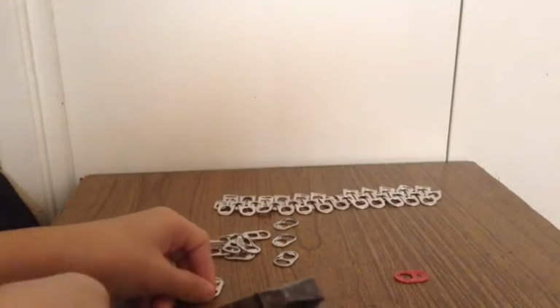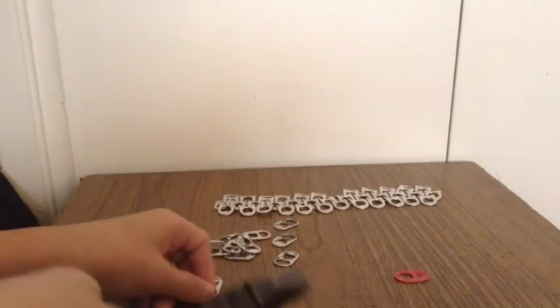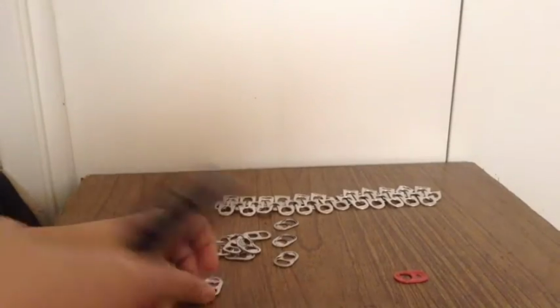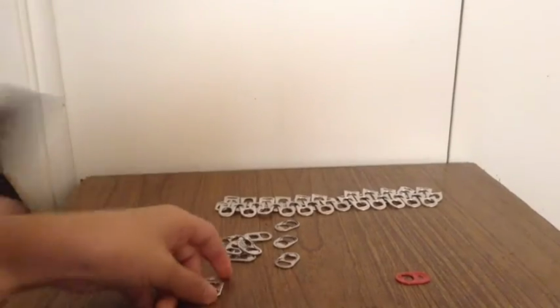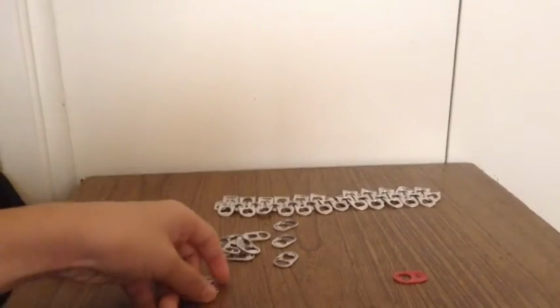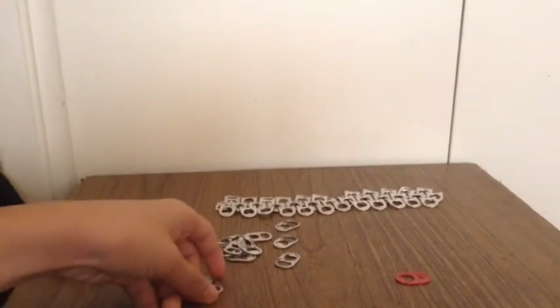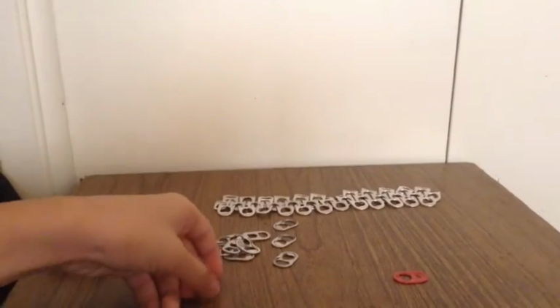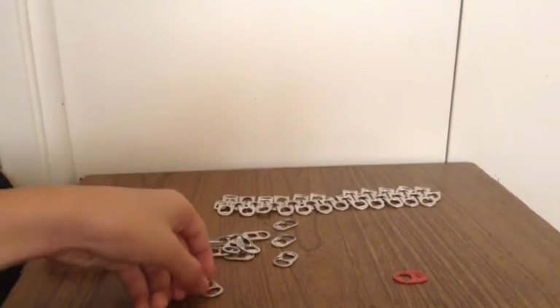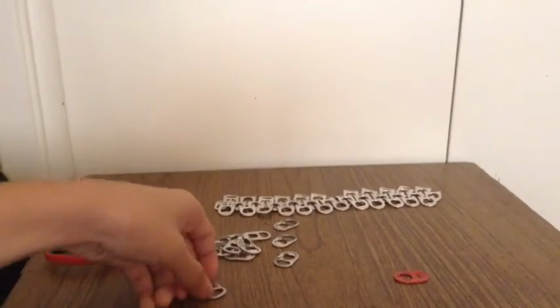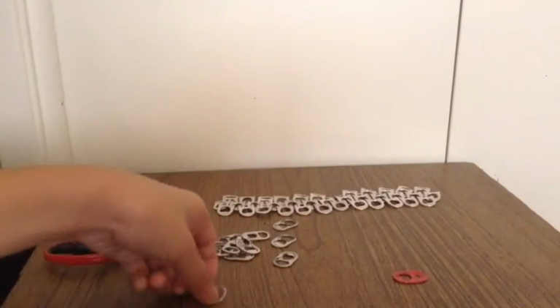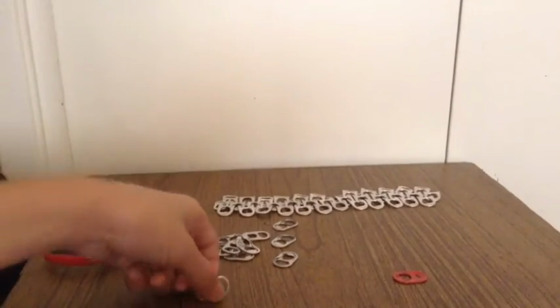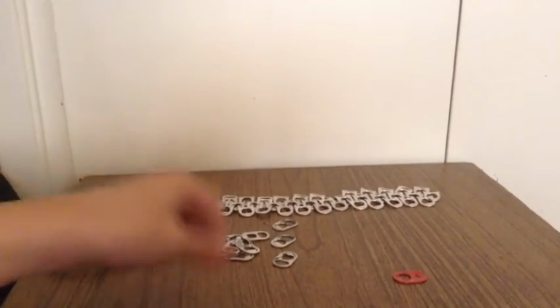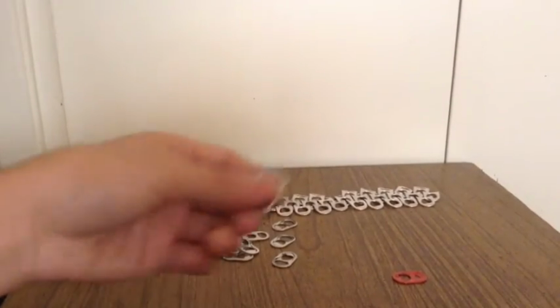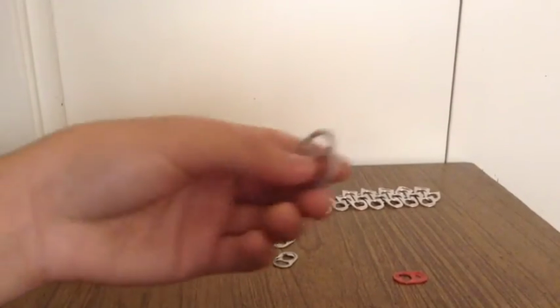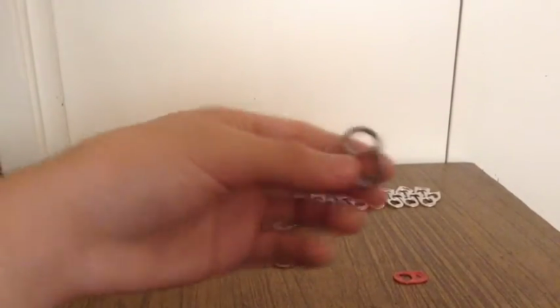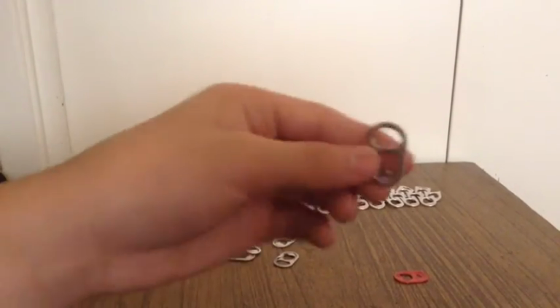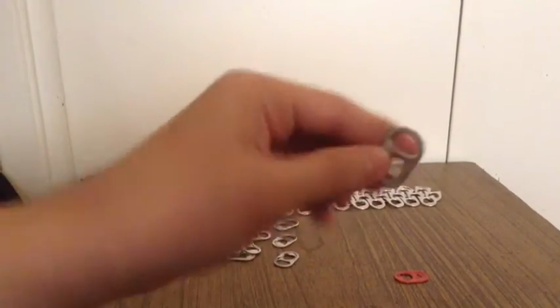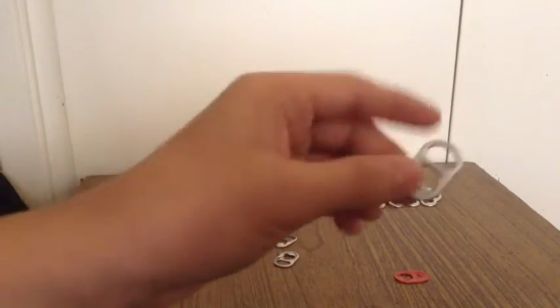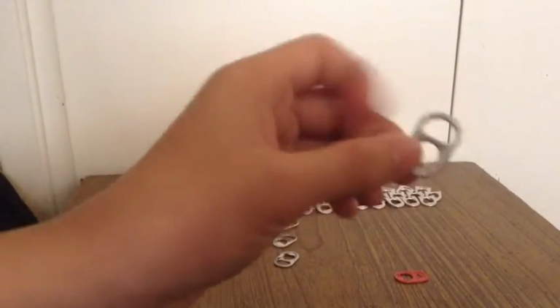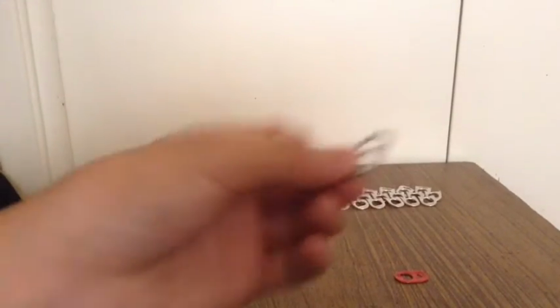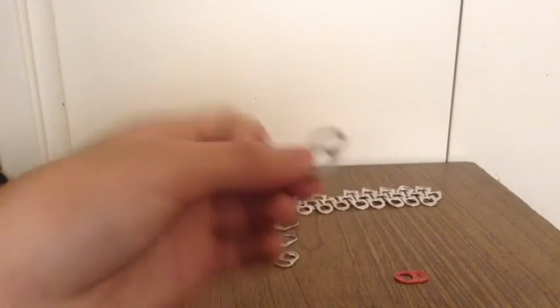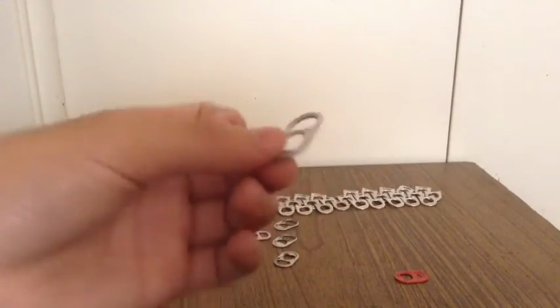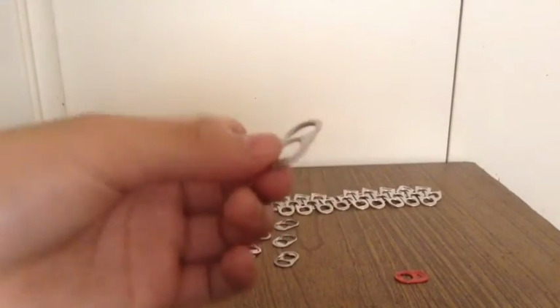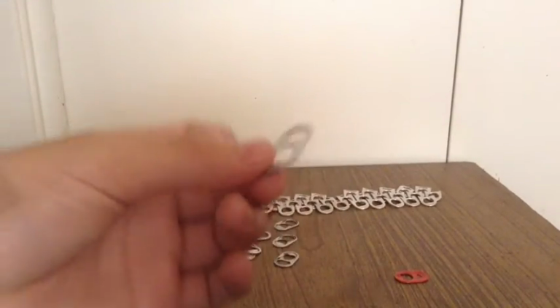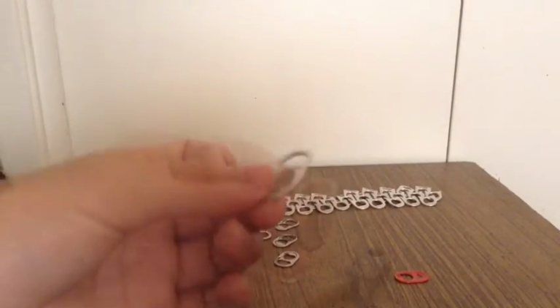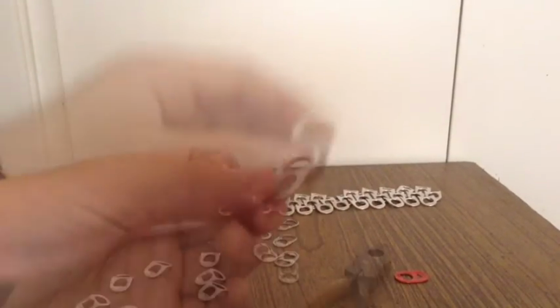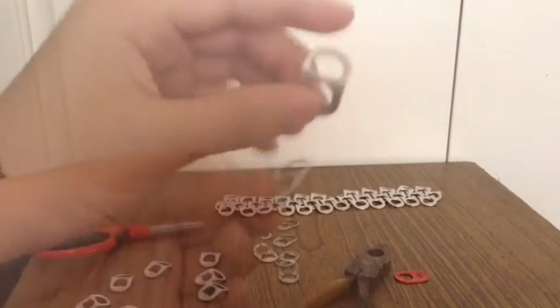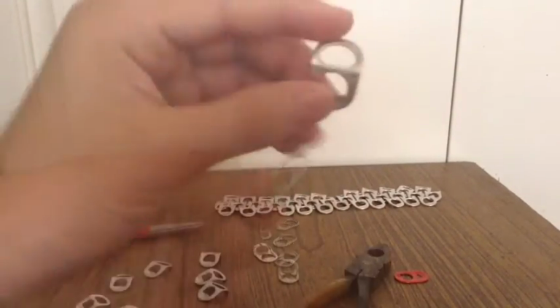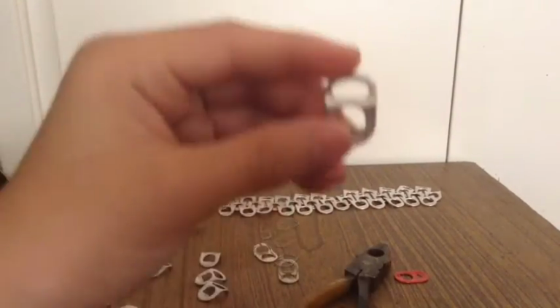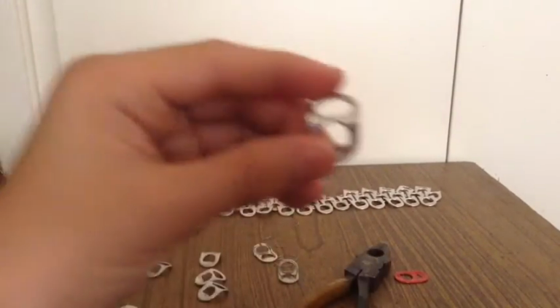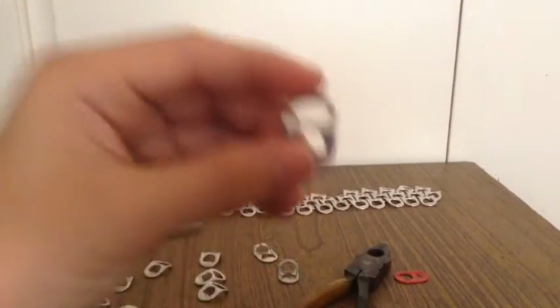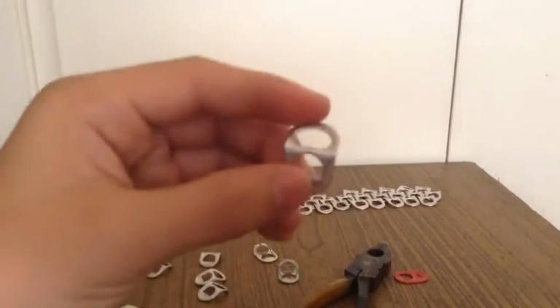A 45-degree angle, you could say. And yeah, you just get all your pop tabs and keep doing that.